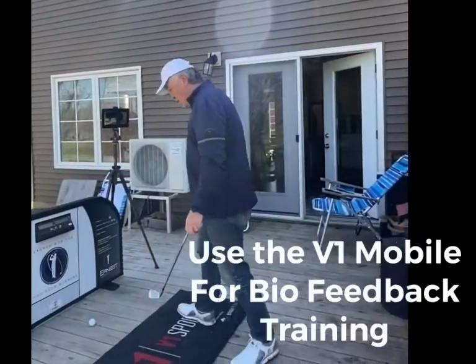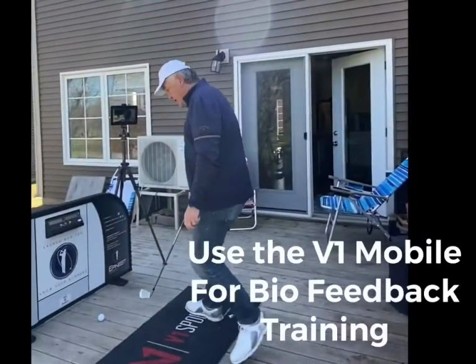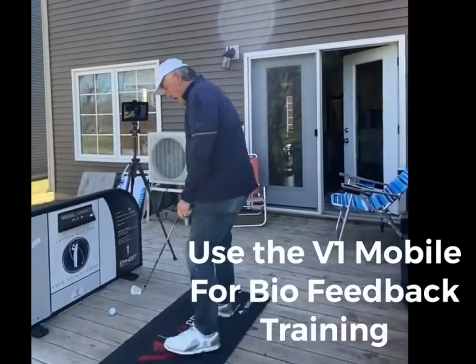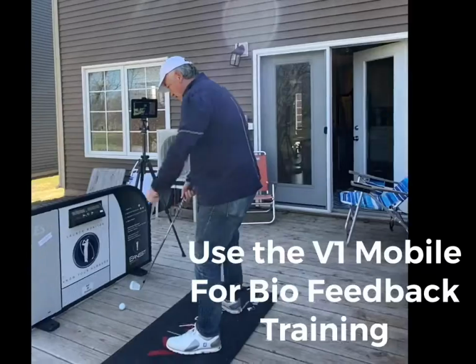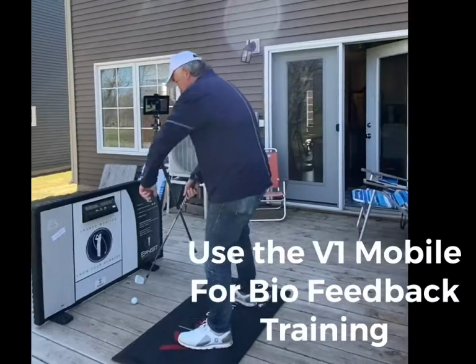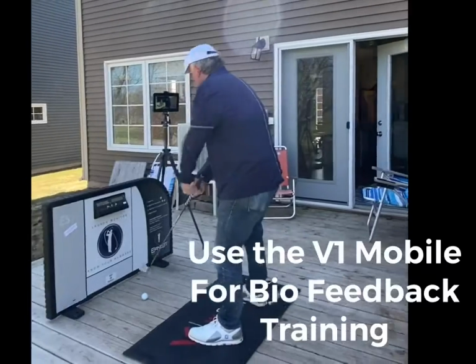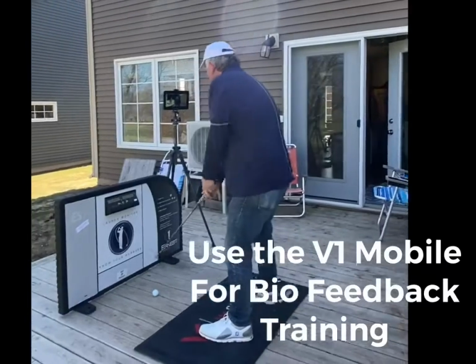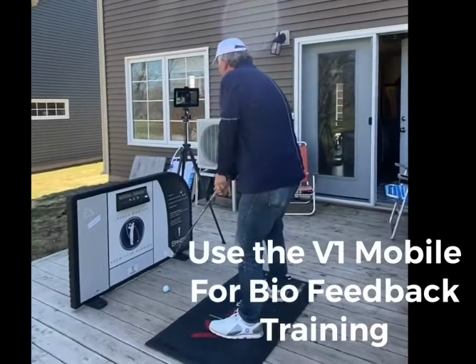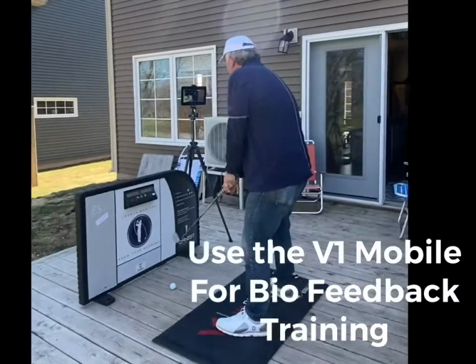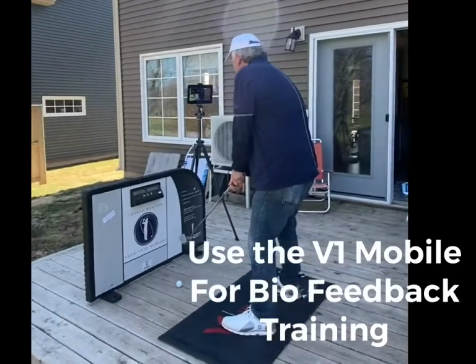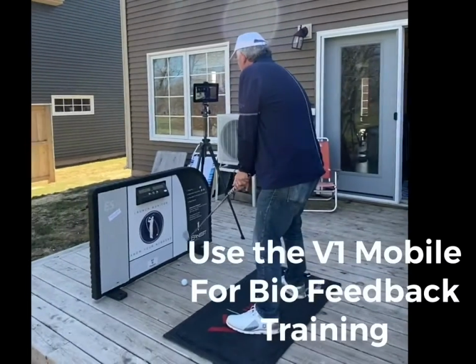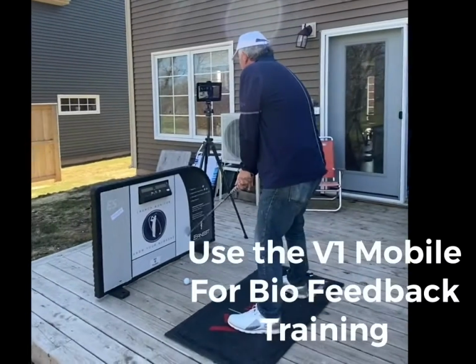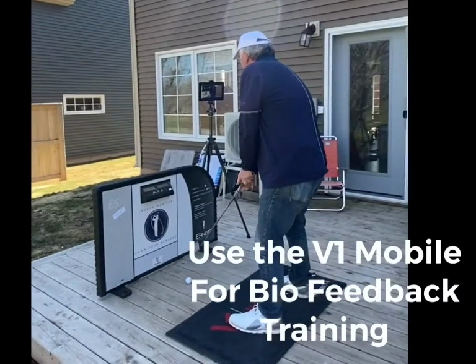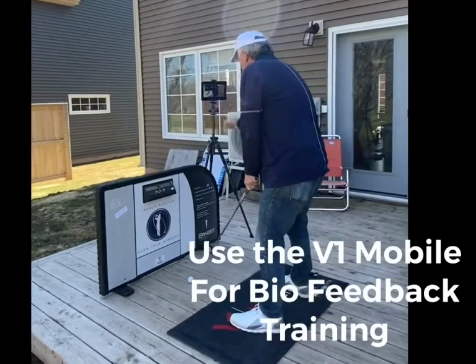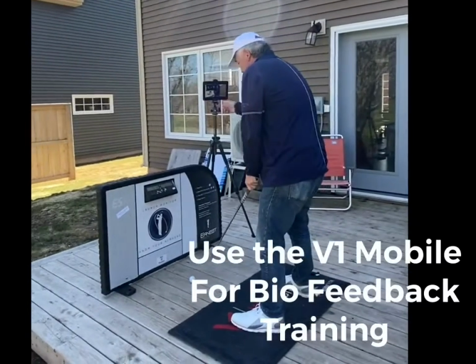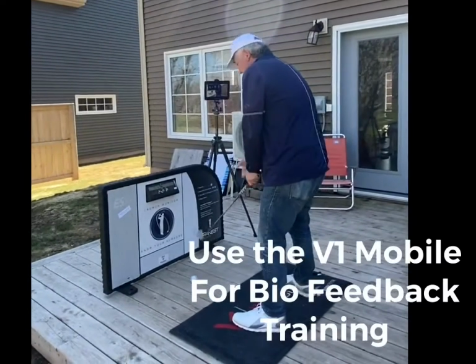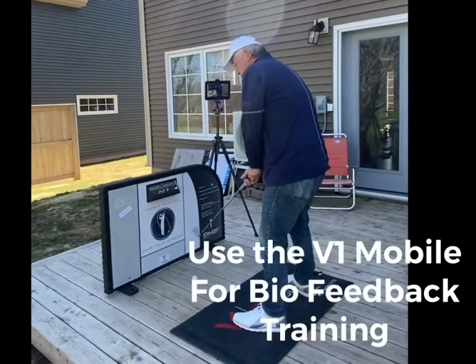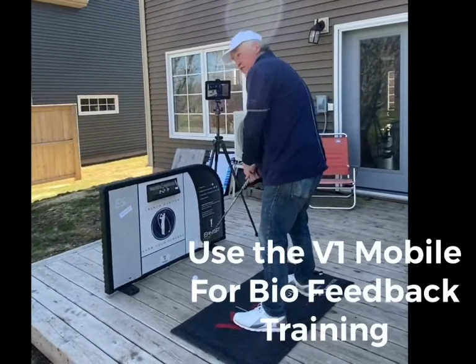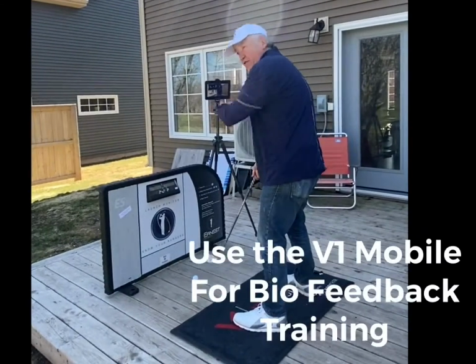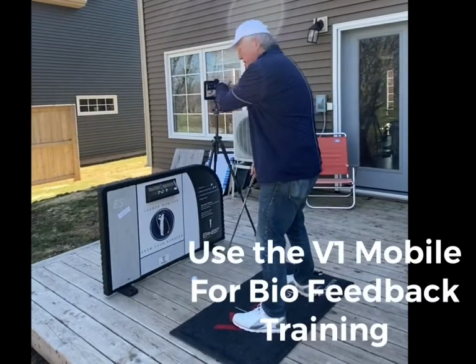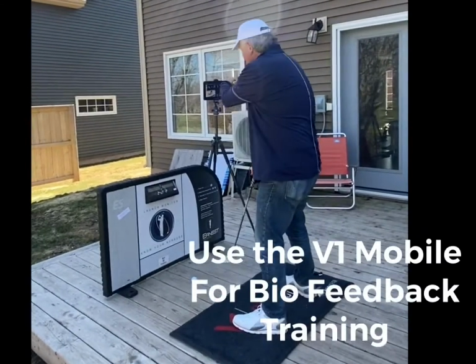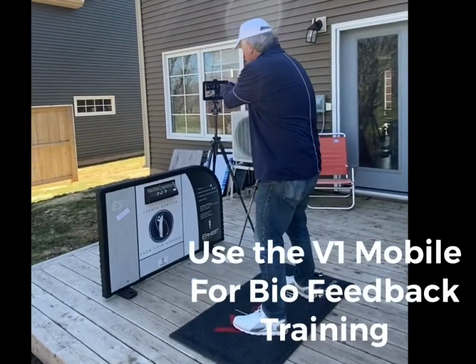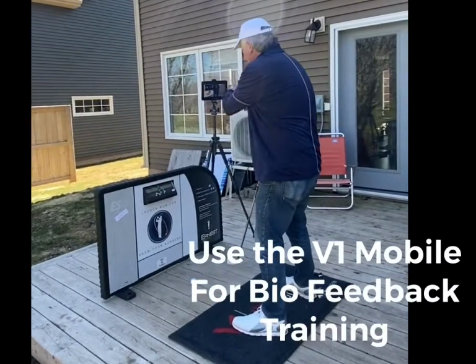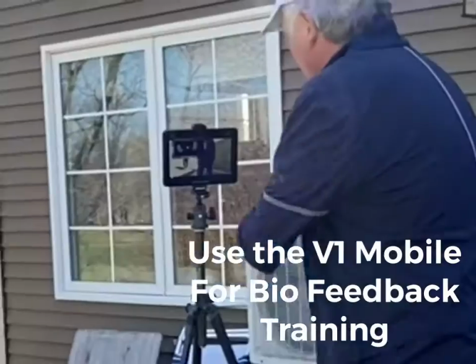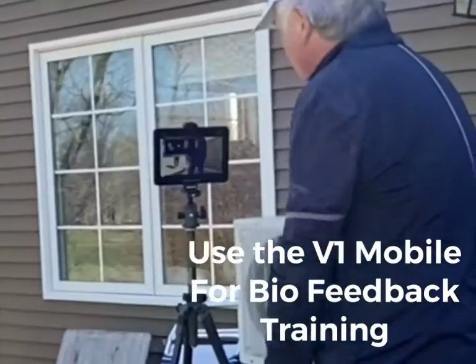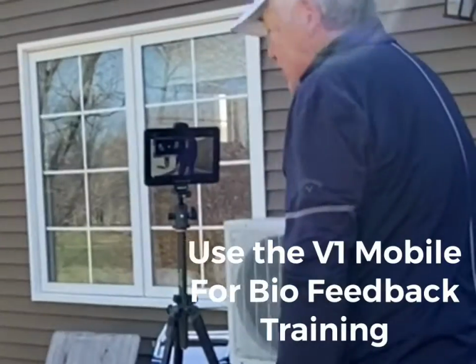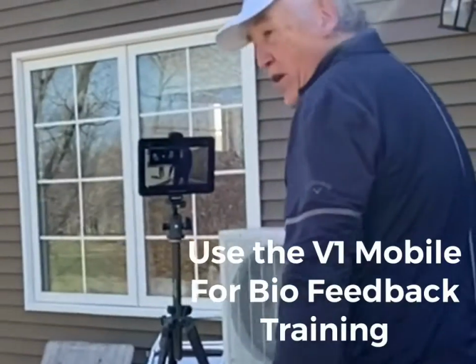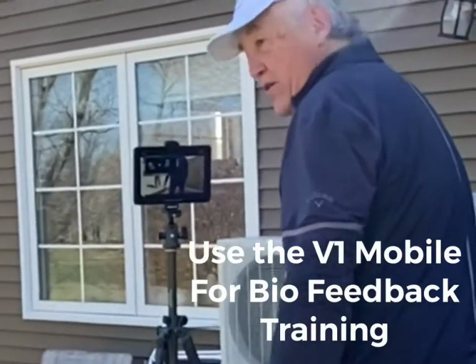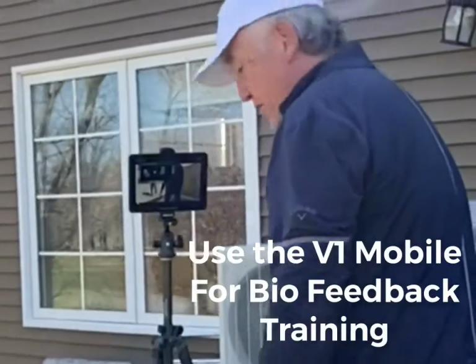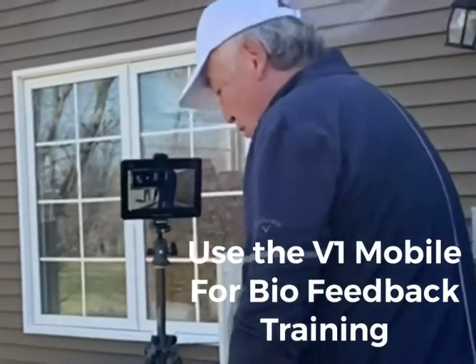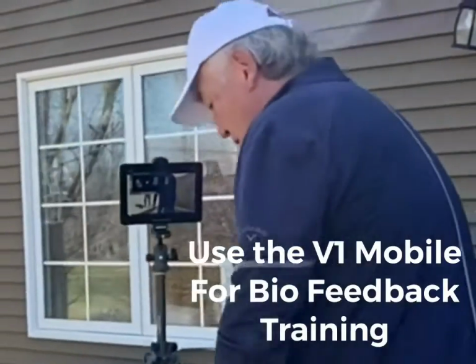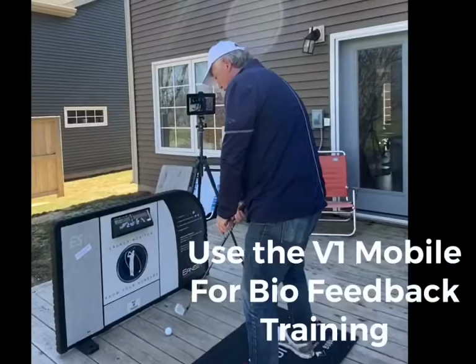So I'm going to stand on the pressure mat. It centers itself and you can see that on the screen on the V1 UI.